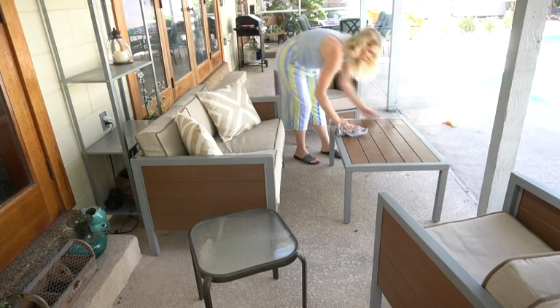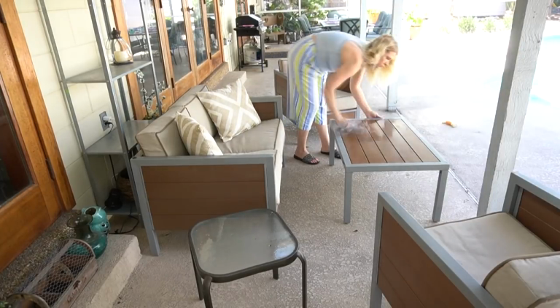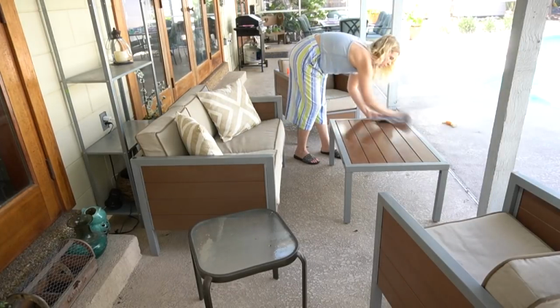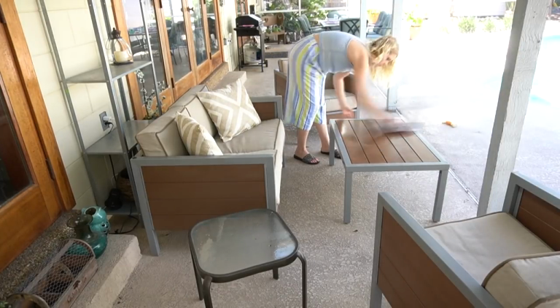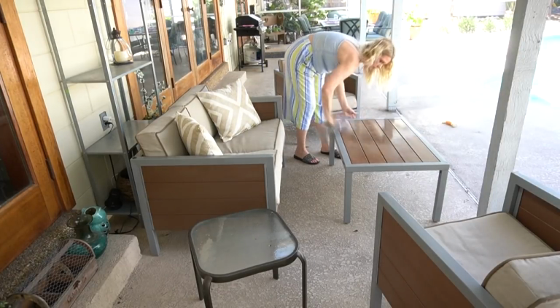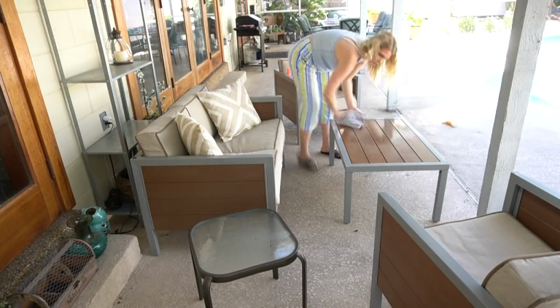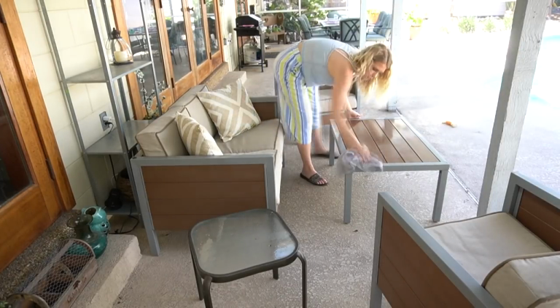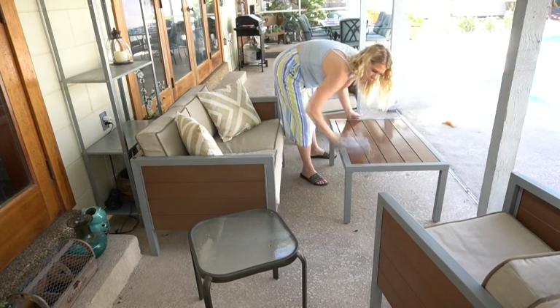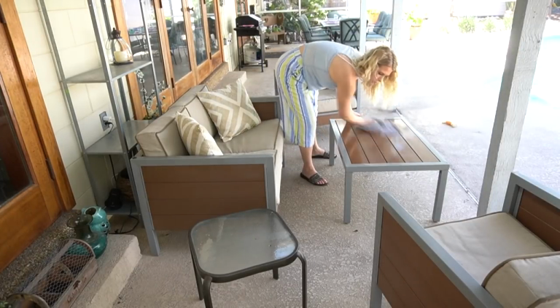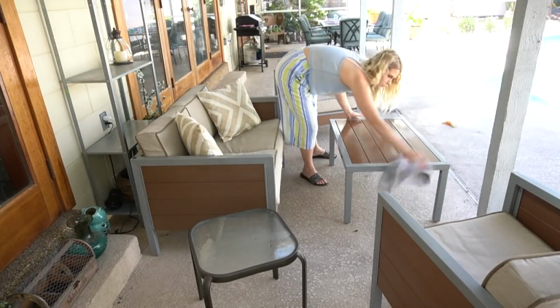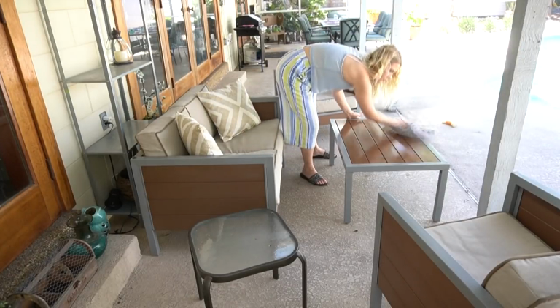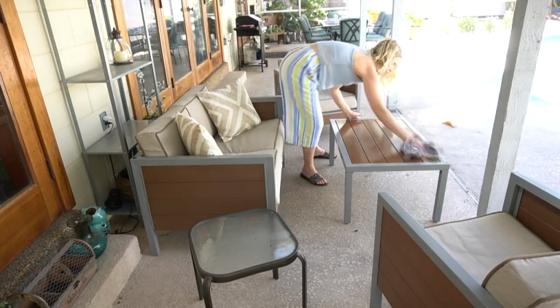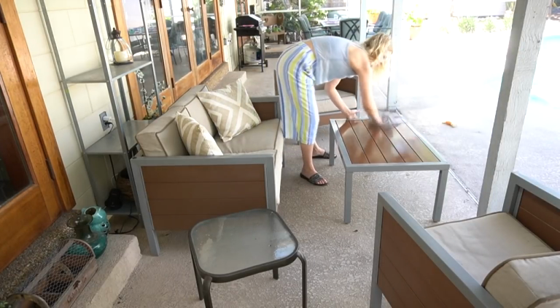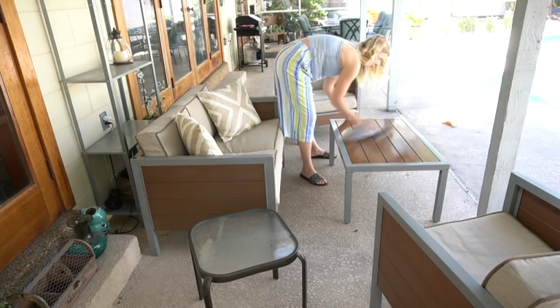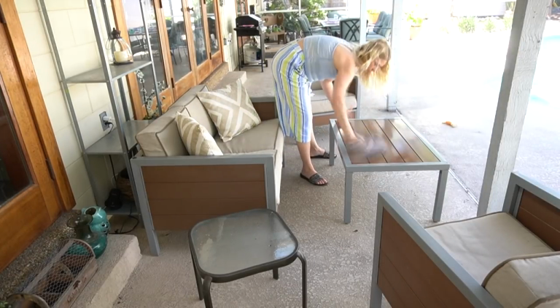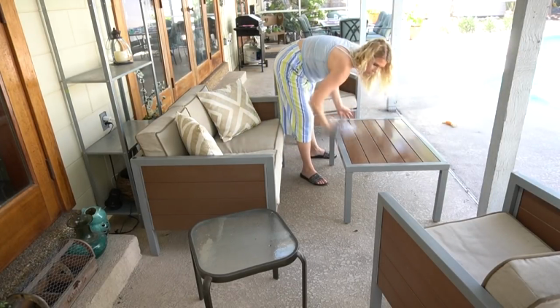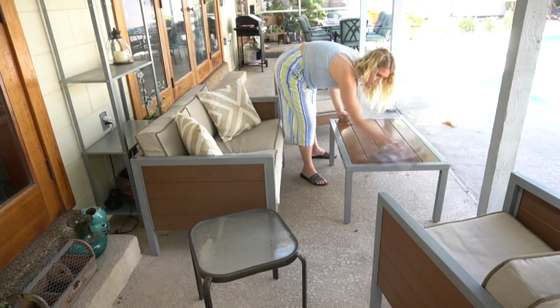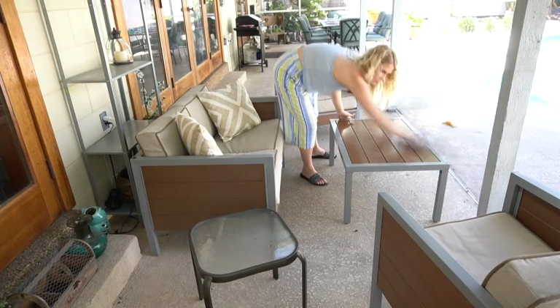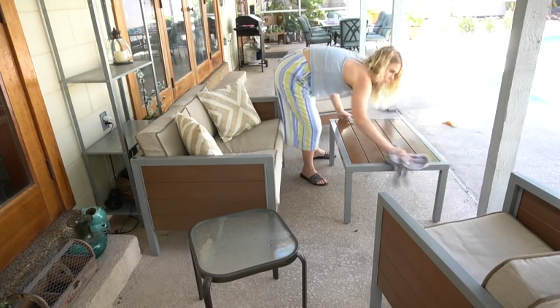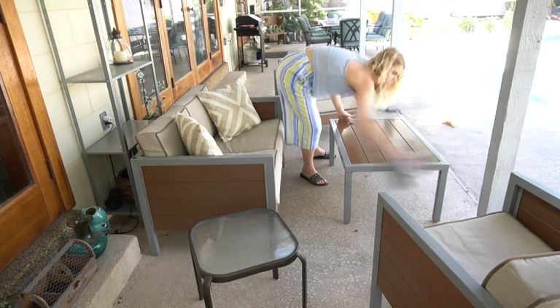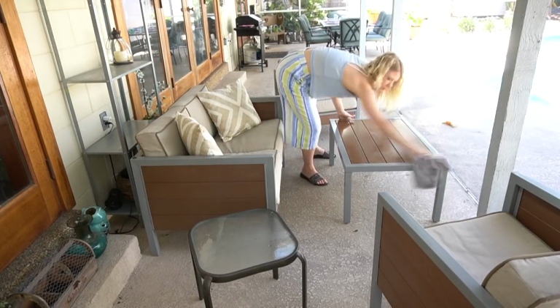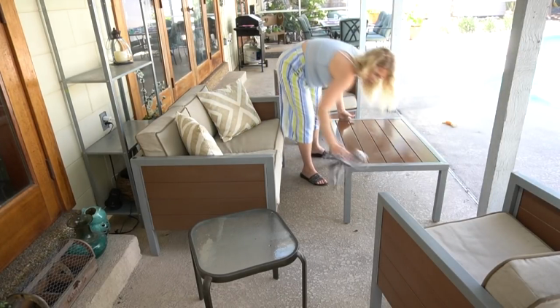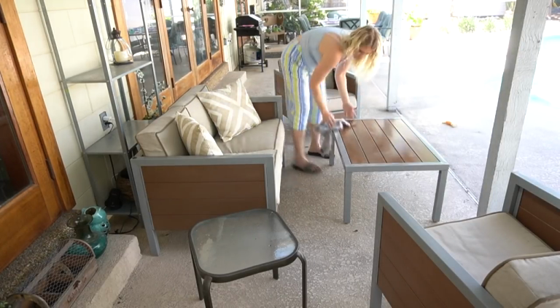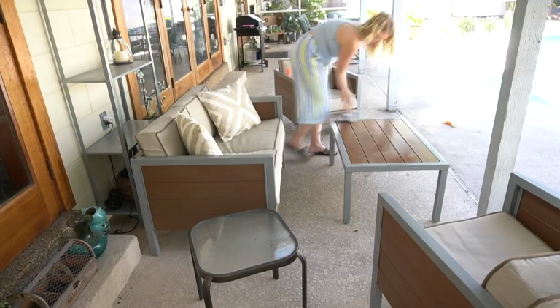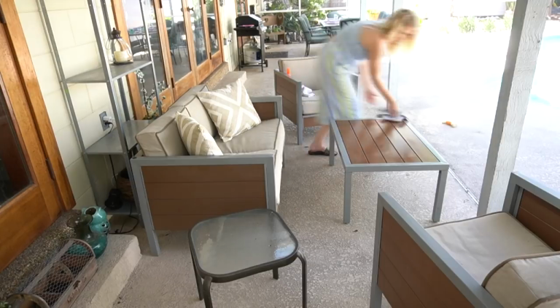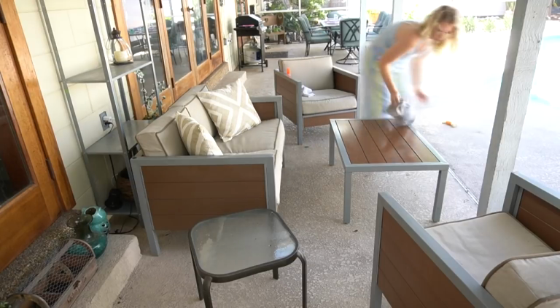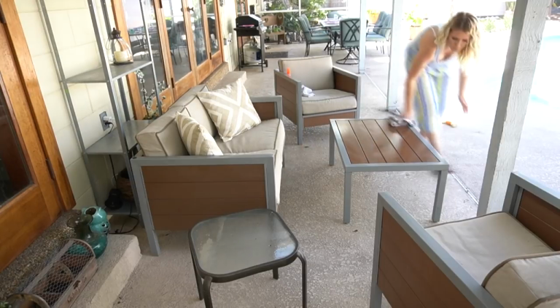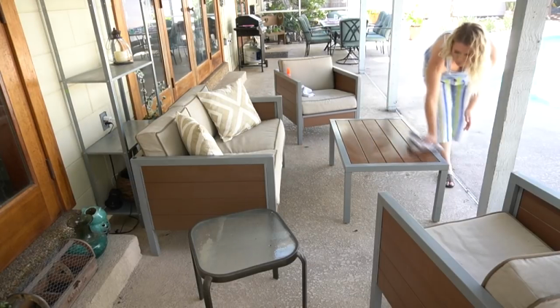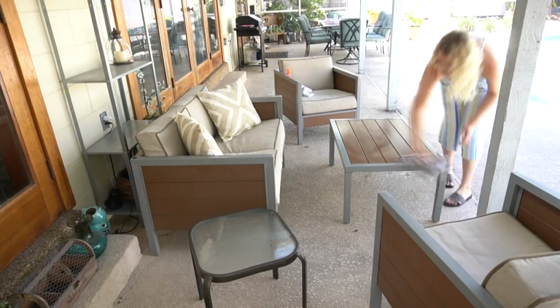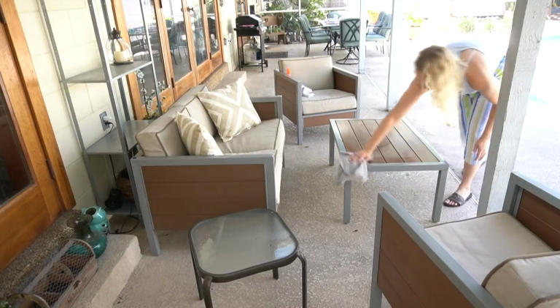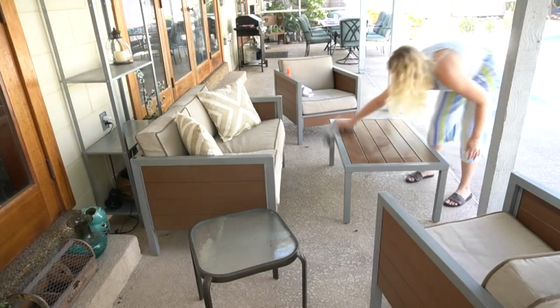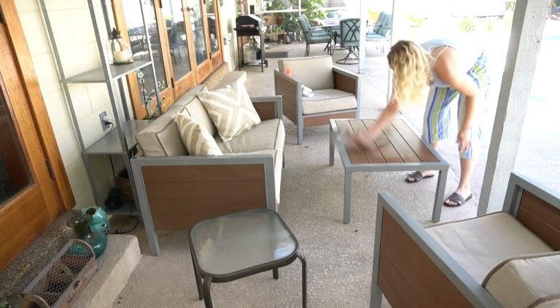Then we move over to our little sitting area, and of course I wanted to go ahead and clean those surfaces as well.